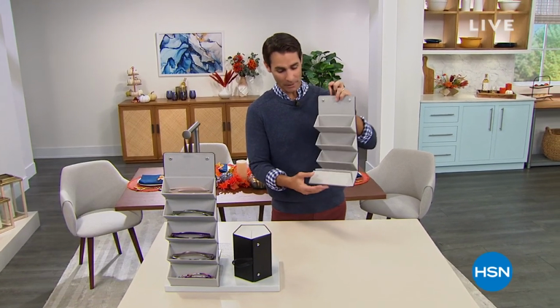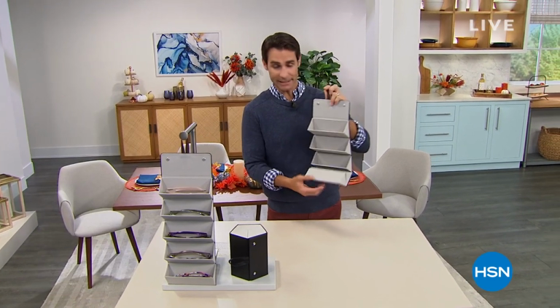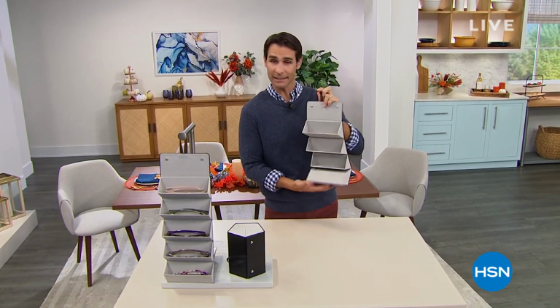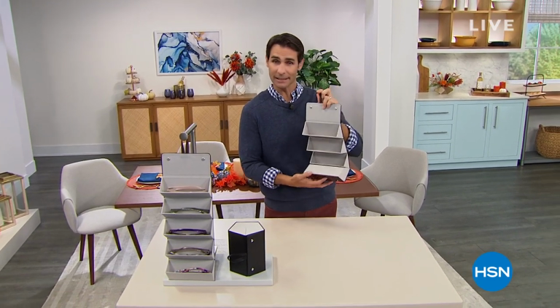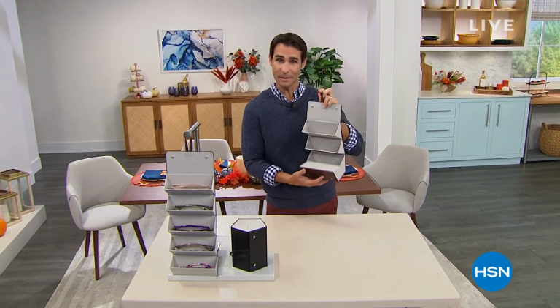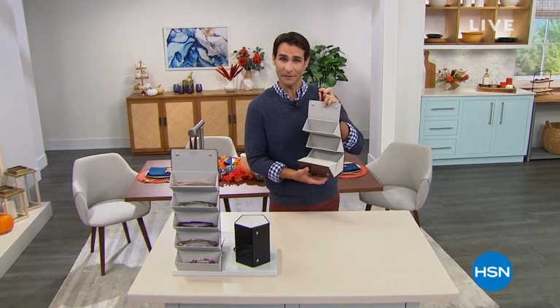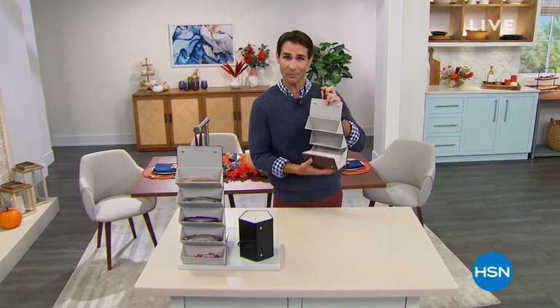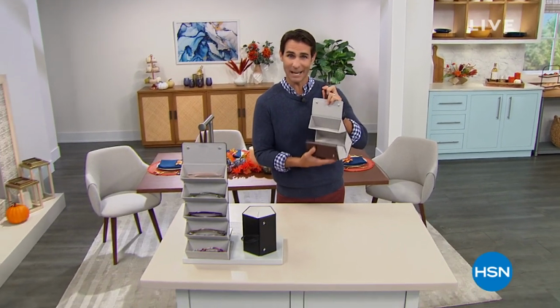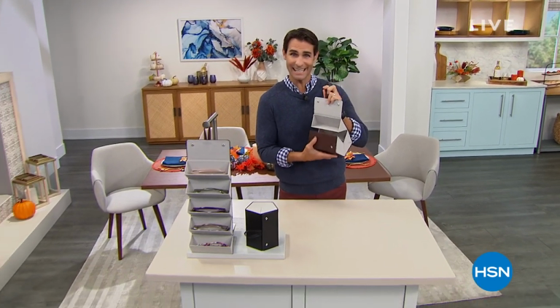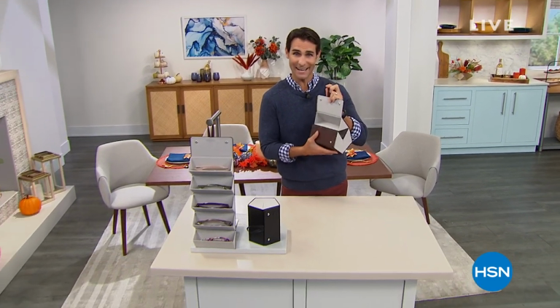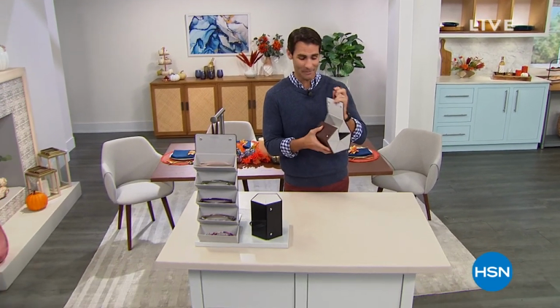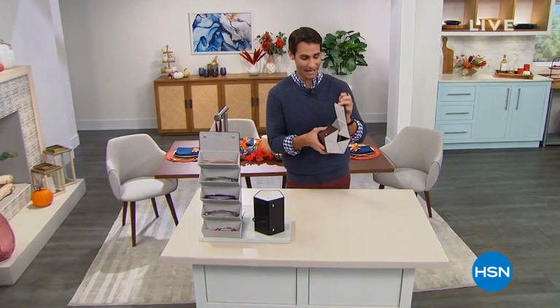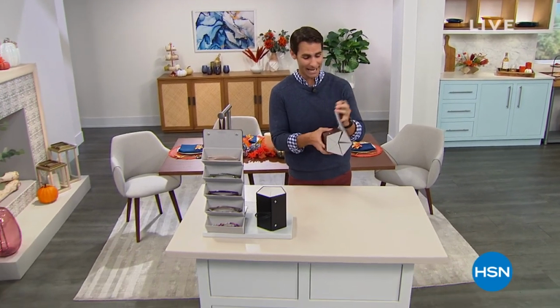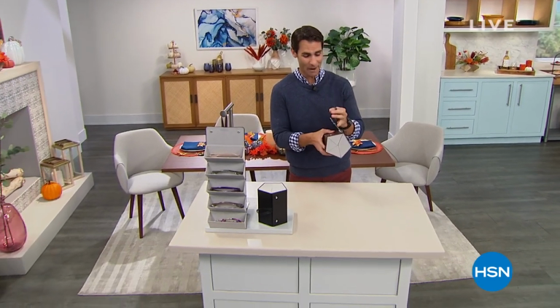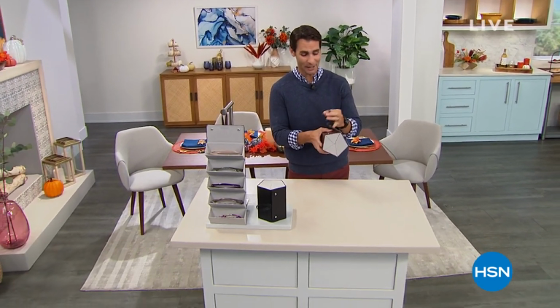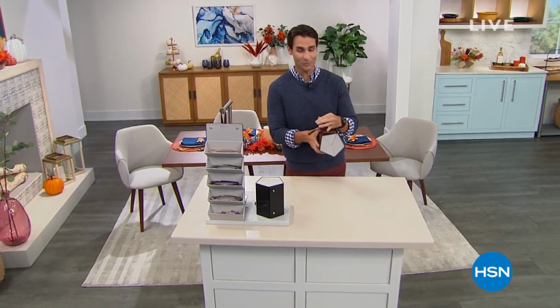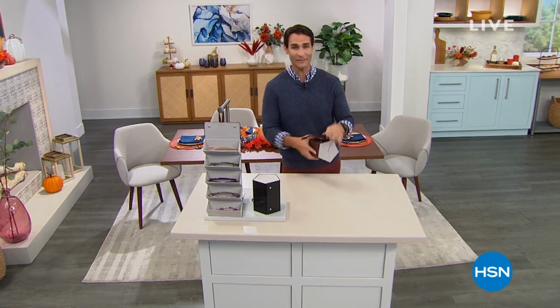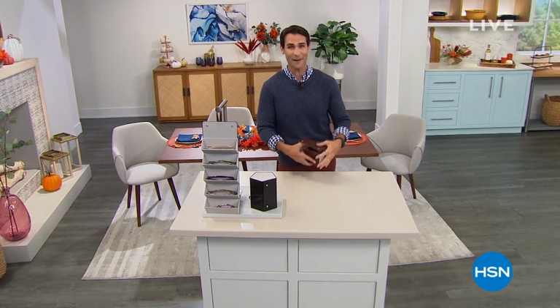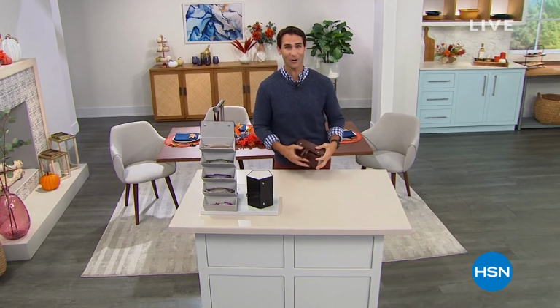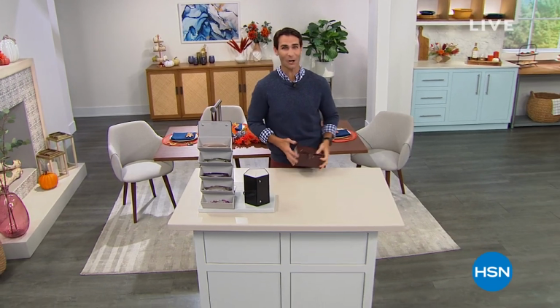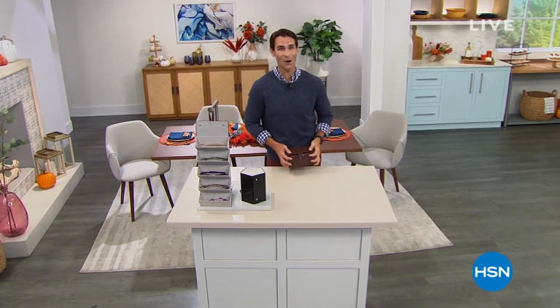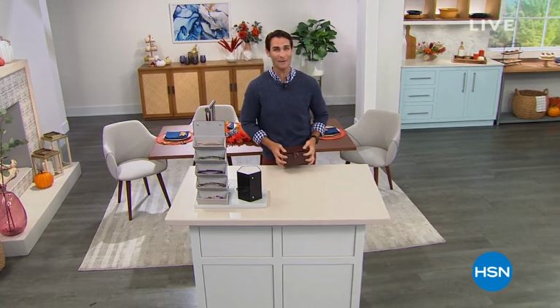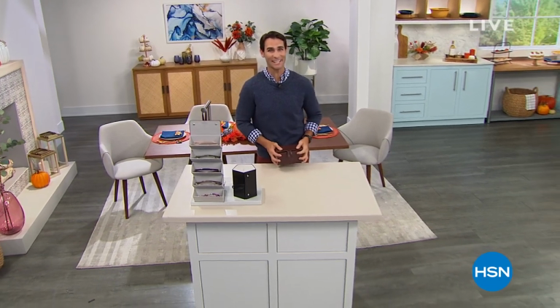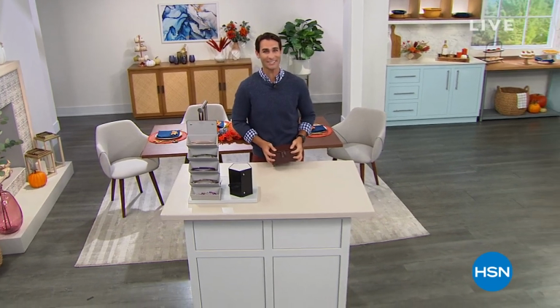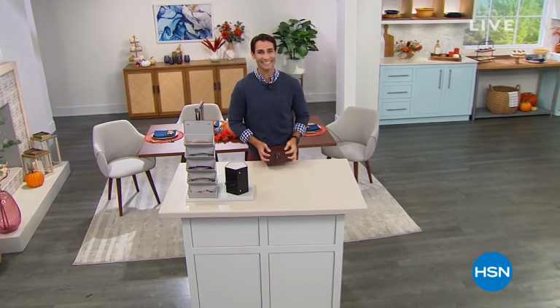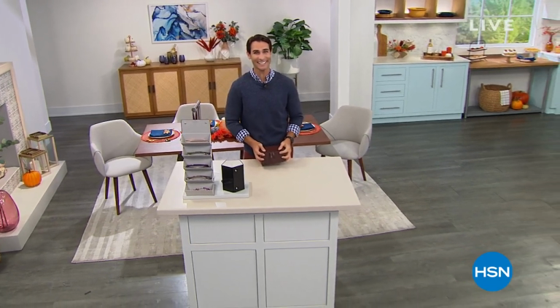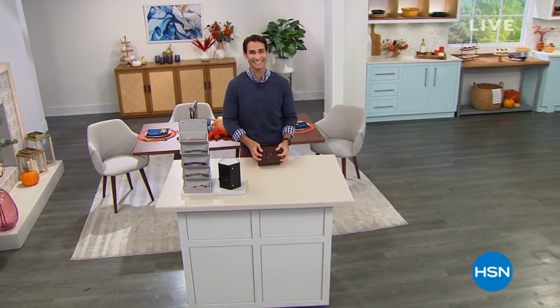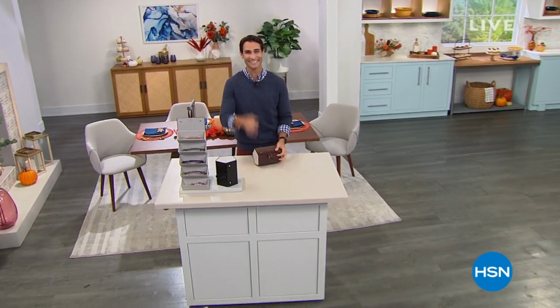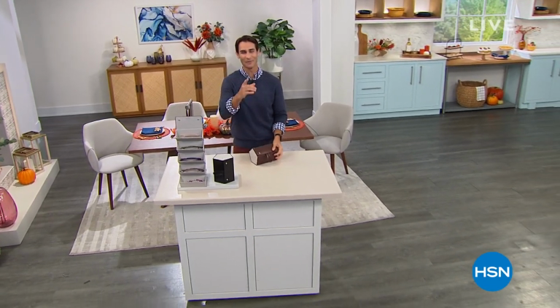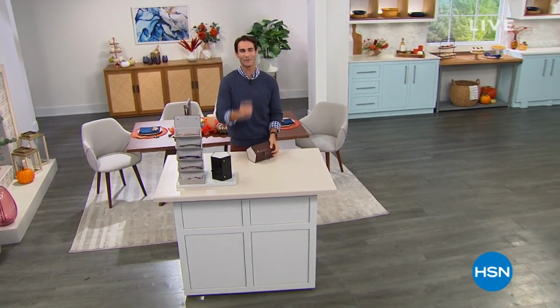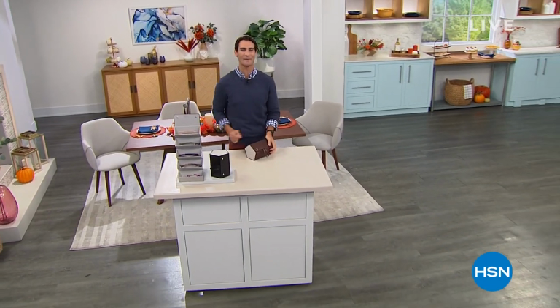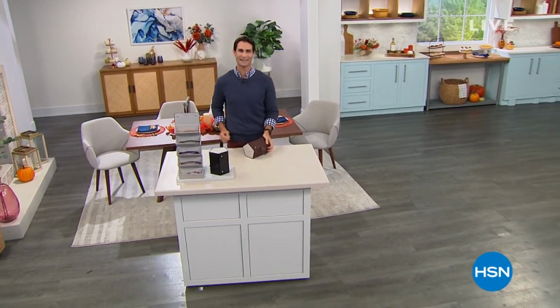We're going to take a little bit of a break, but hang out because we've got more home and kitchen clearance. We'll be right back.